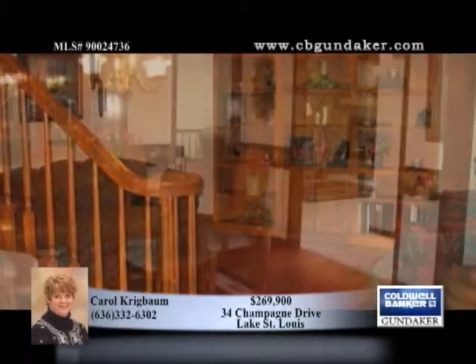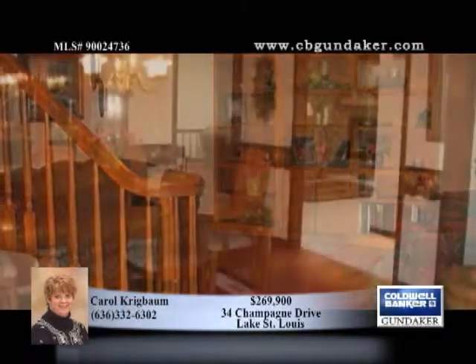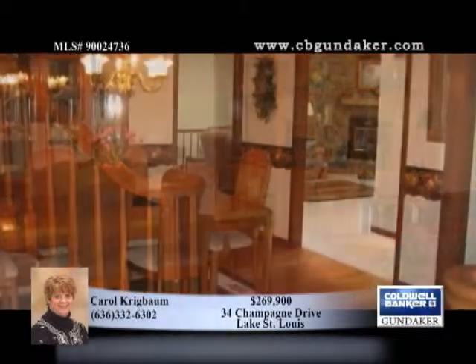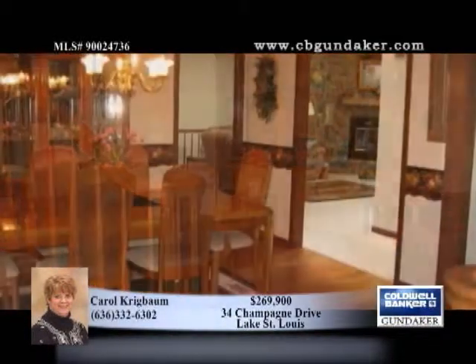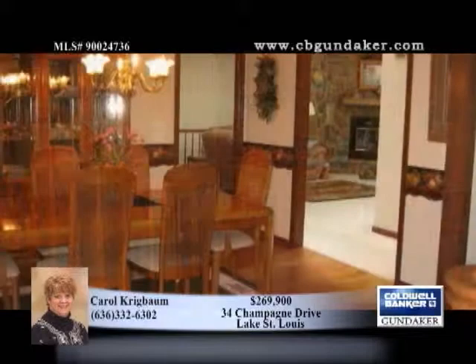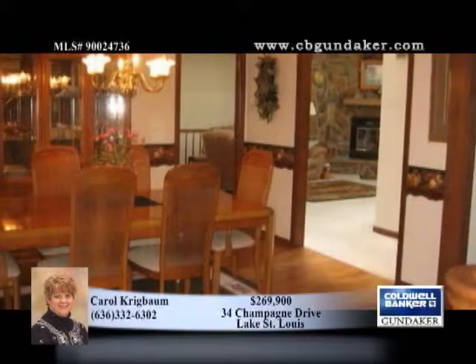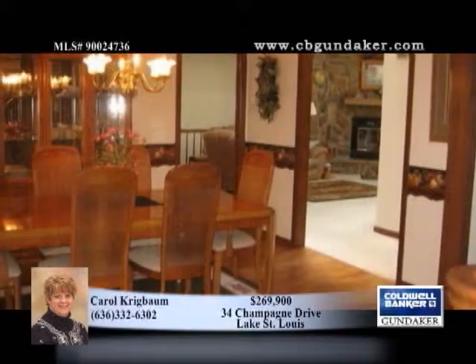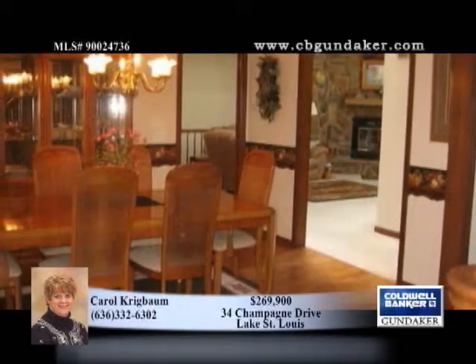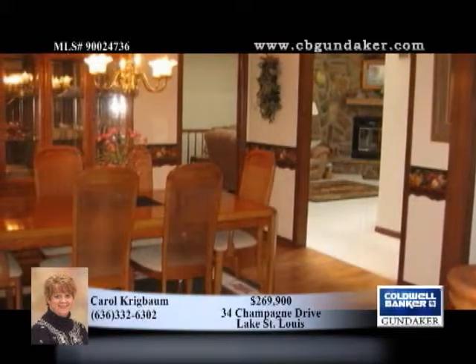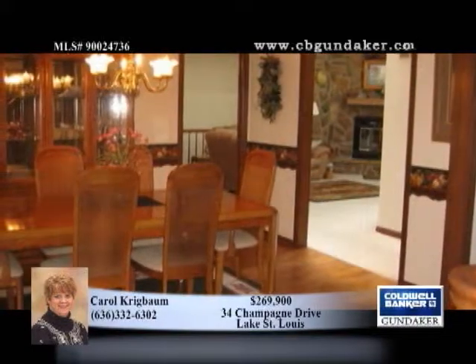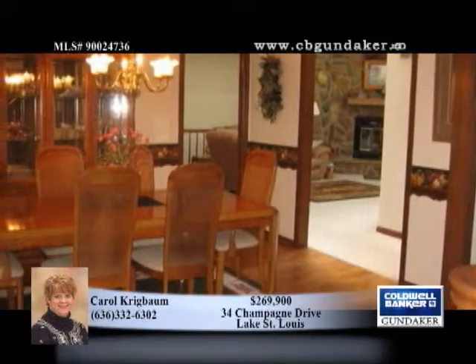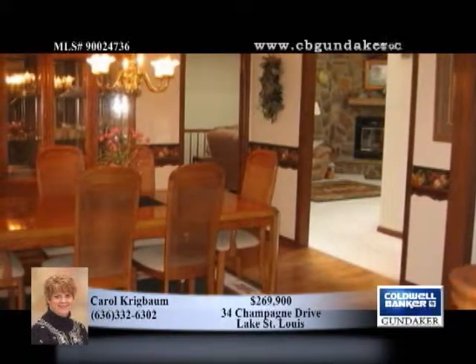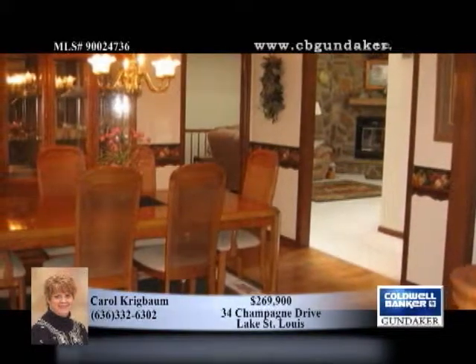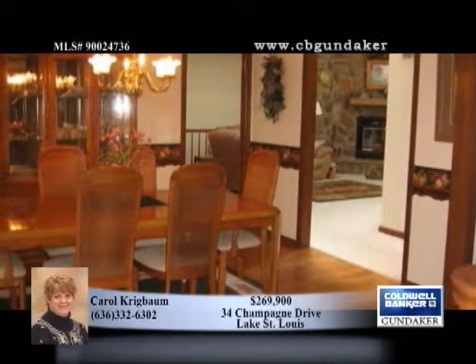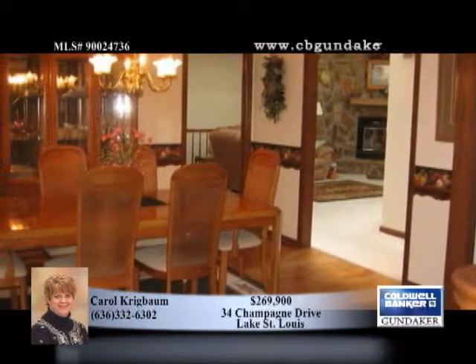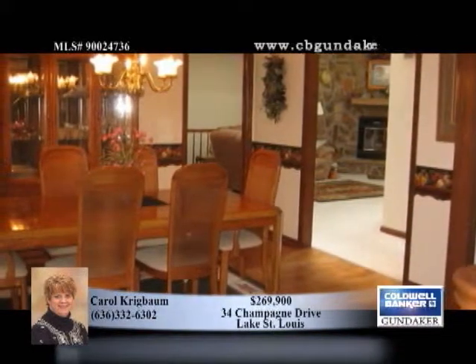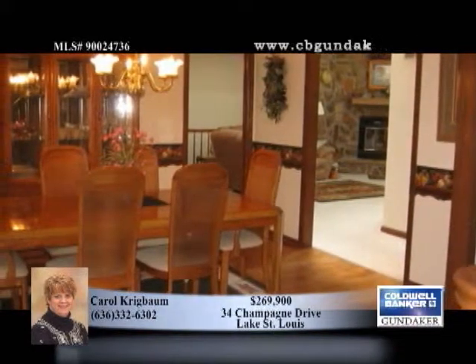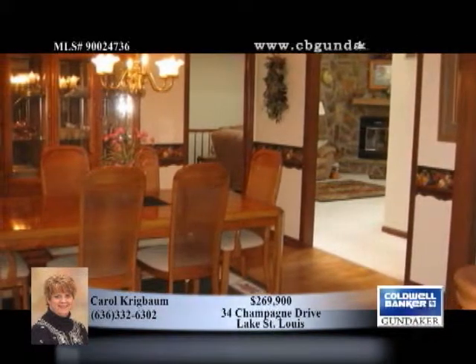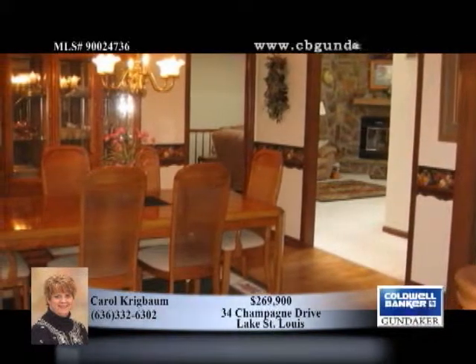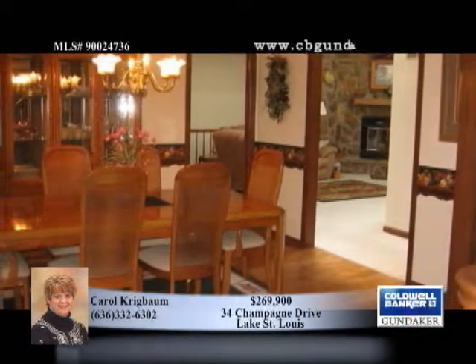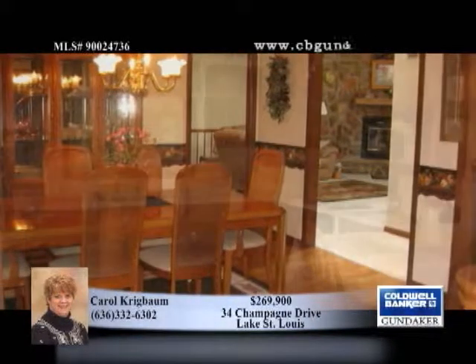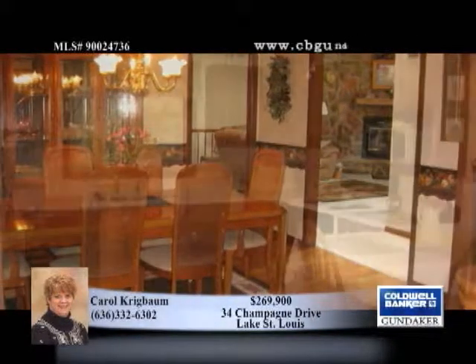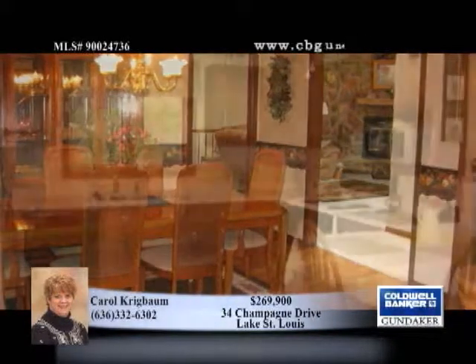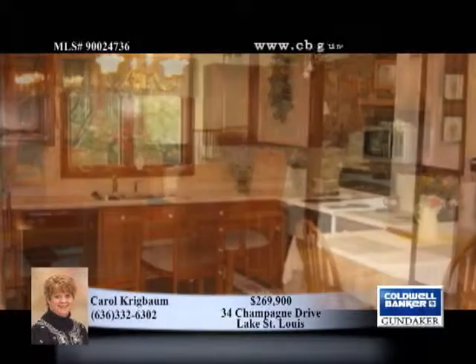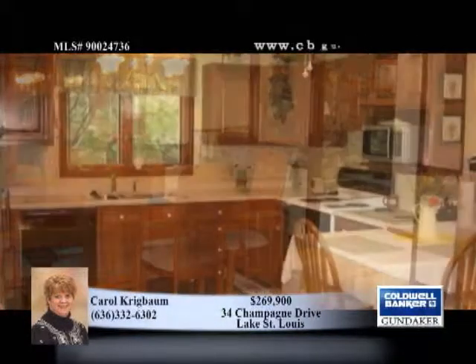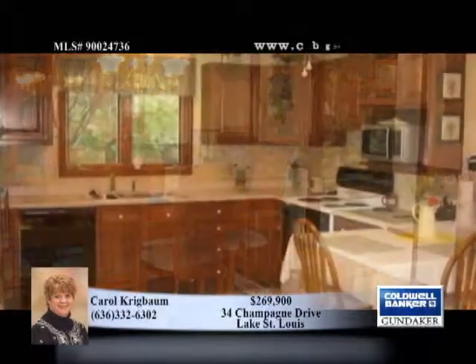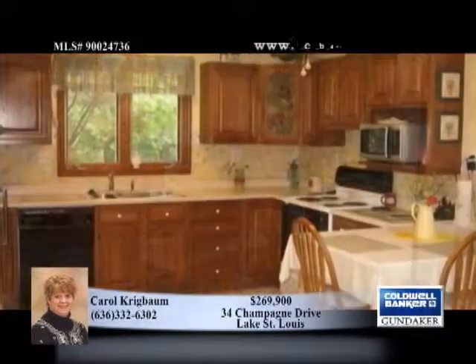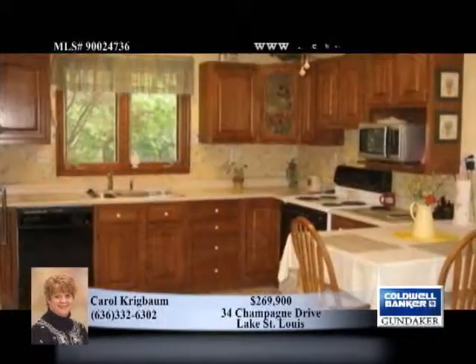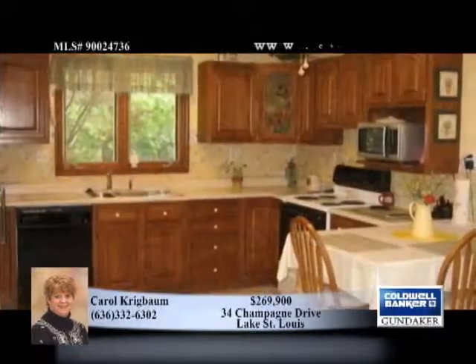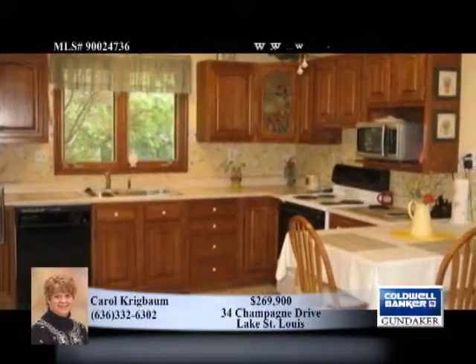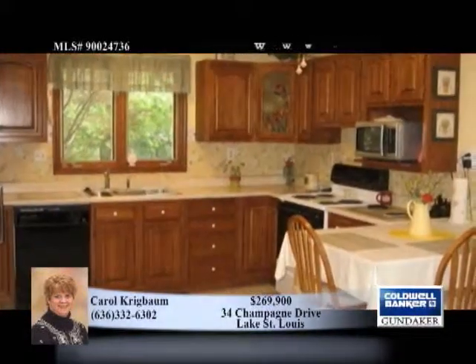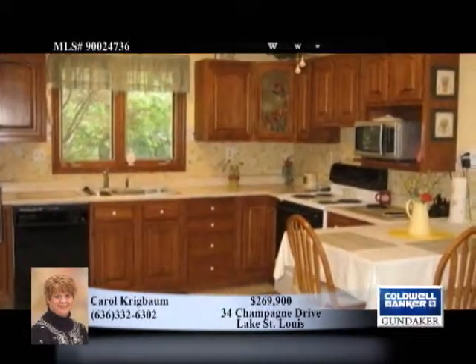The covered front porch leads you into an entry hall, living room and dining room area, all with hardwood flooring.